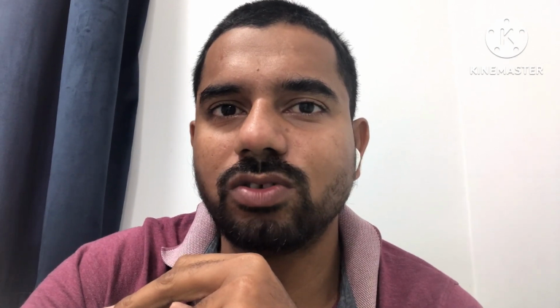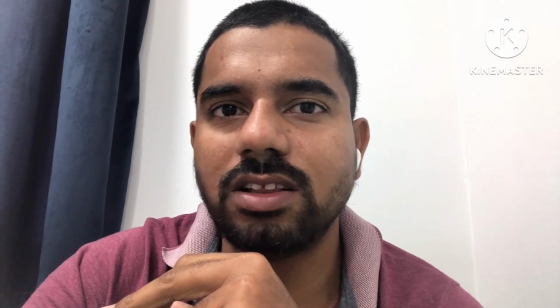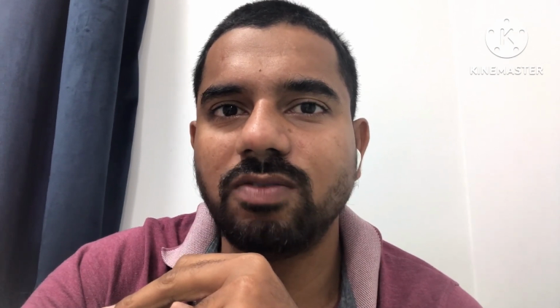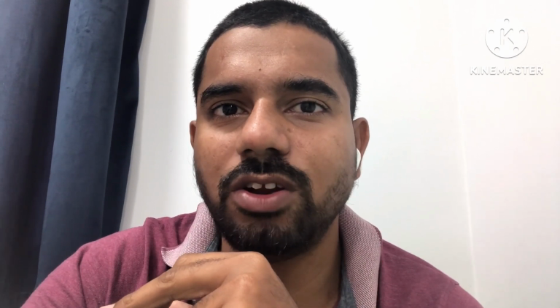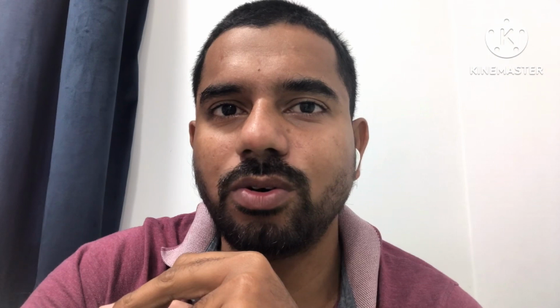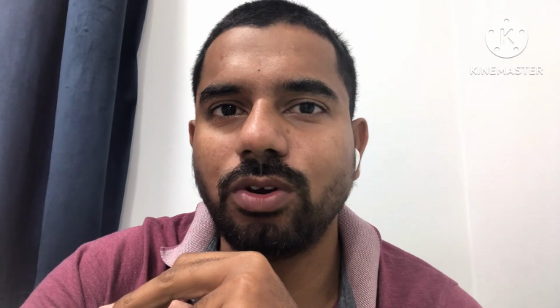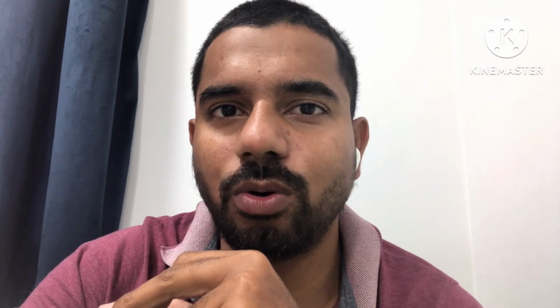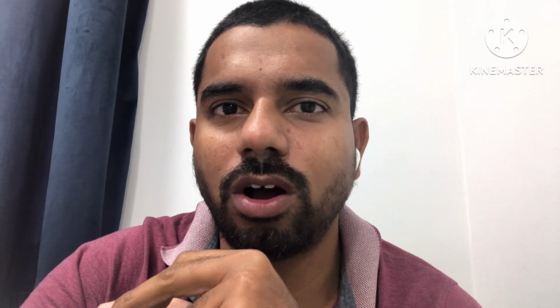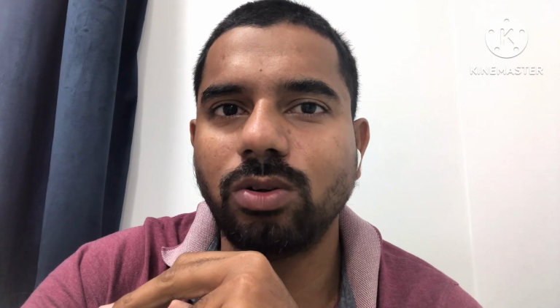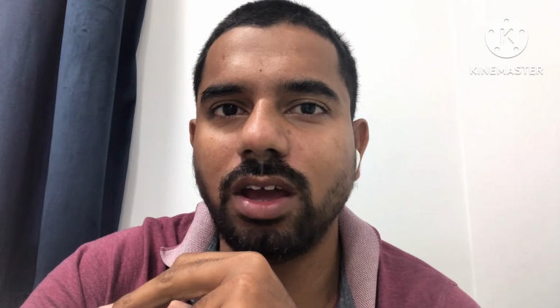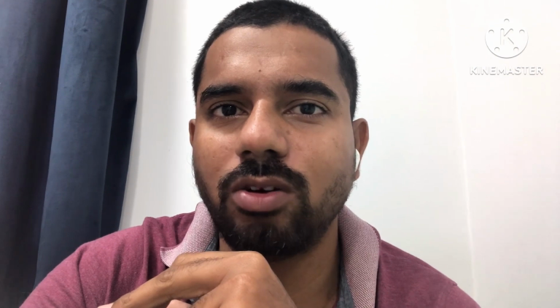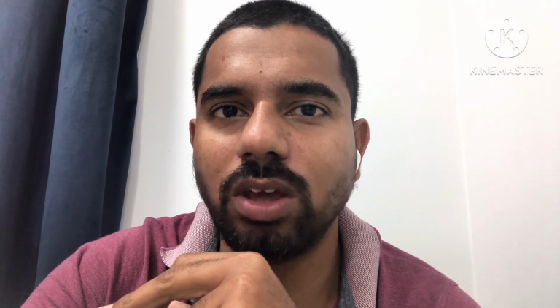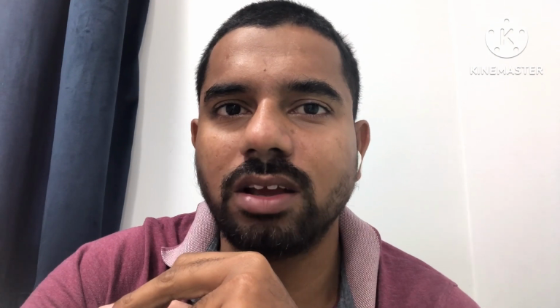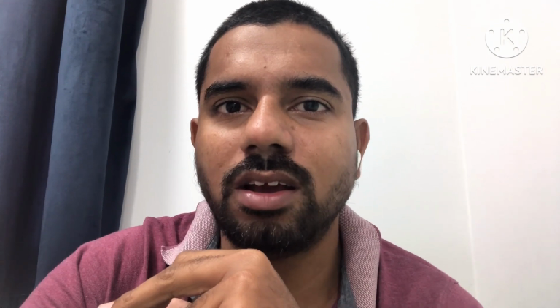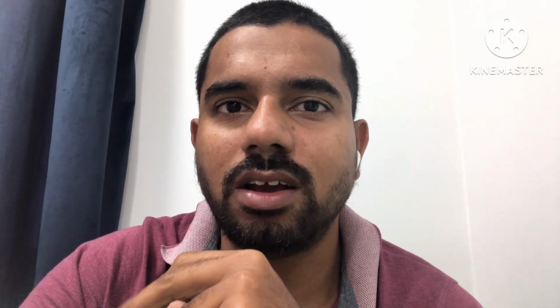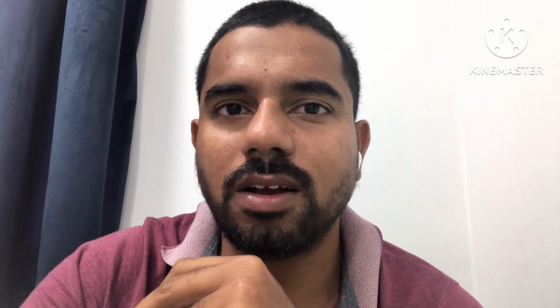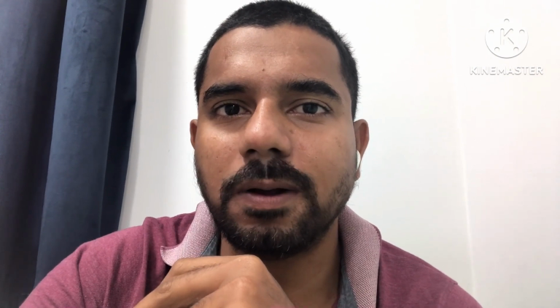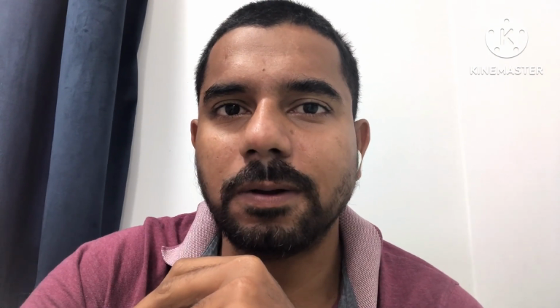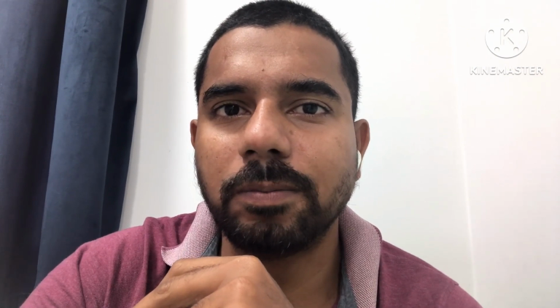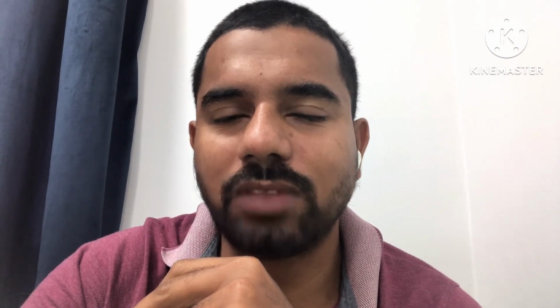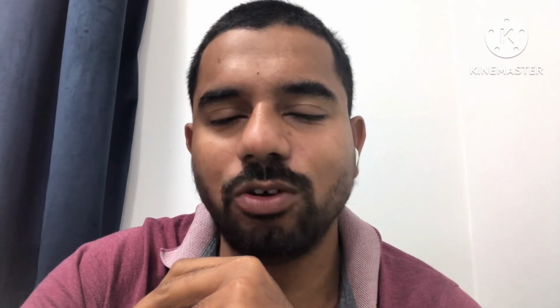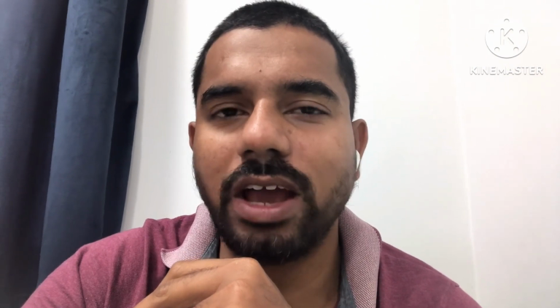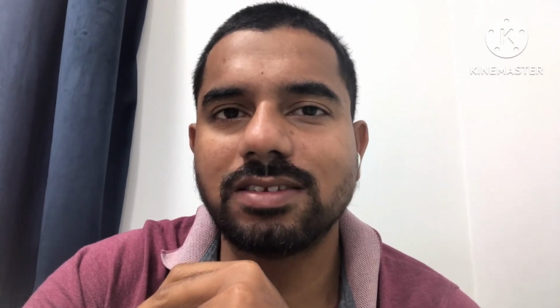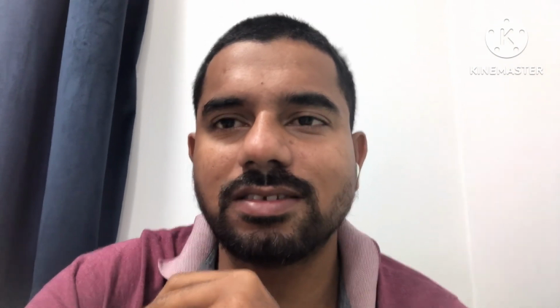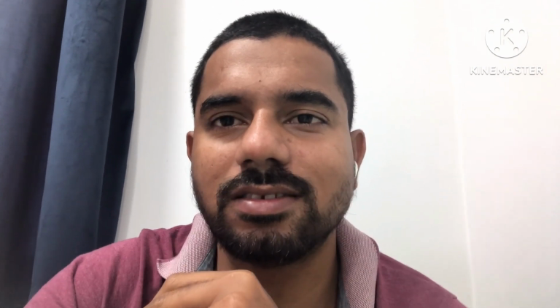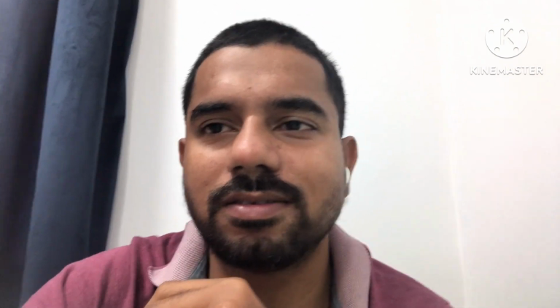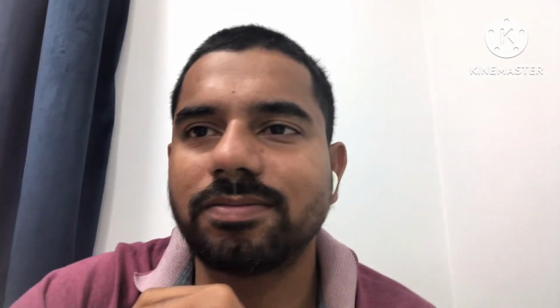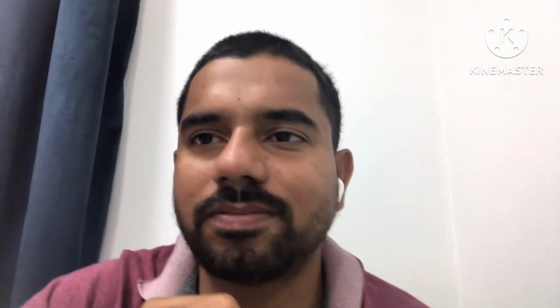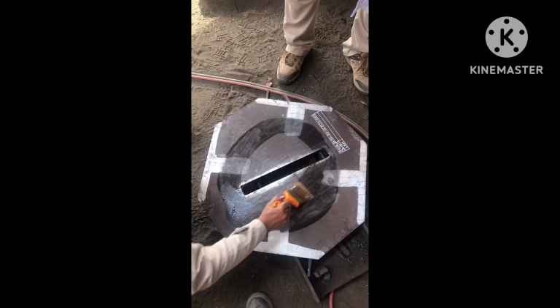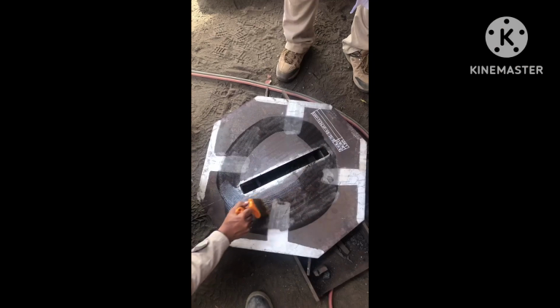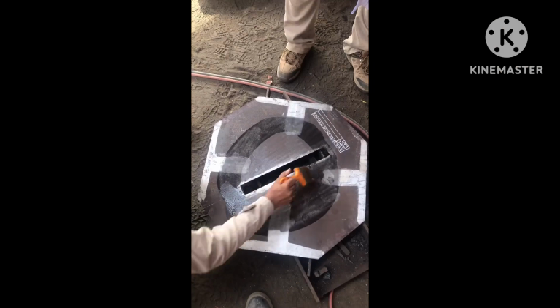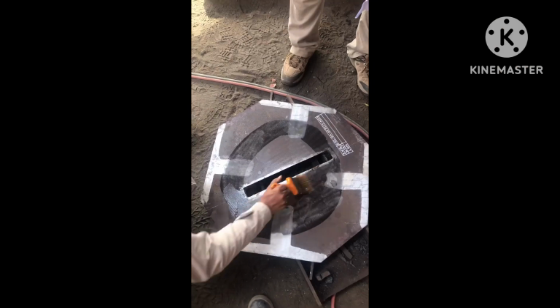I will show a video so you can see how the lamination check is actually done. Thank you guys.